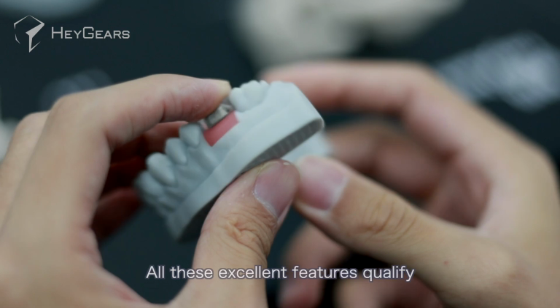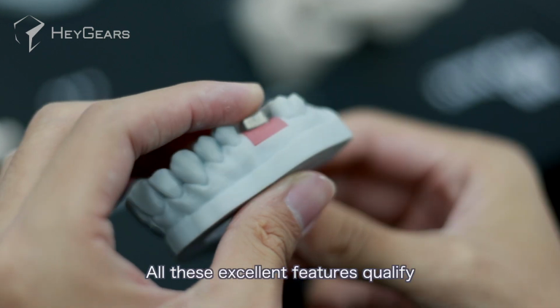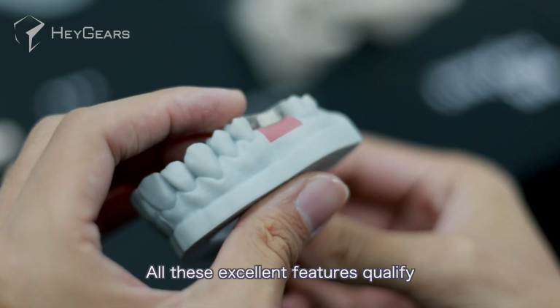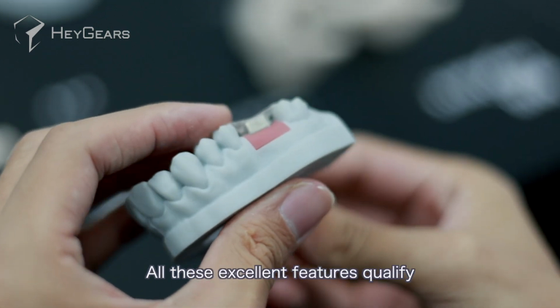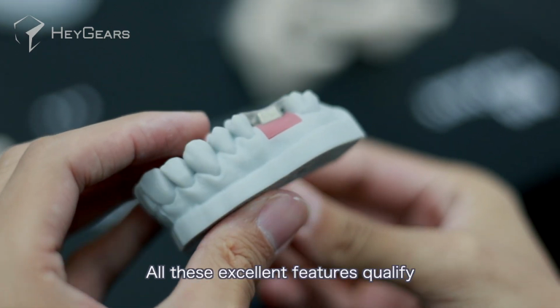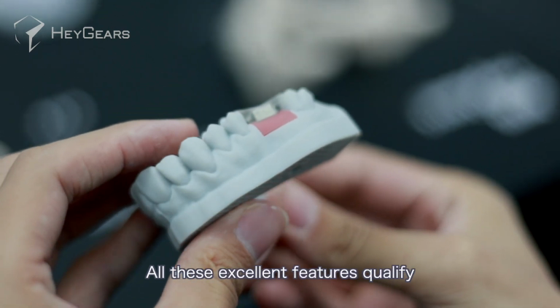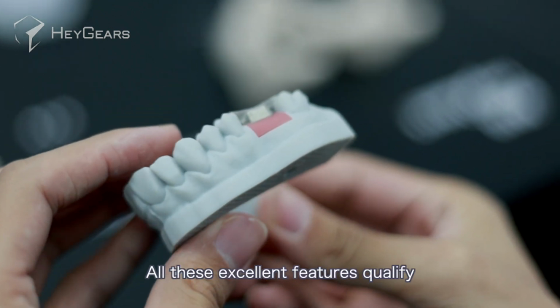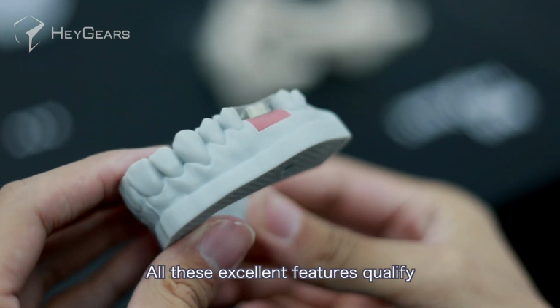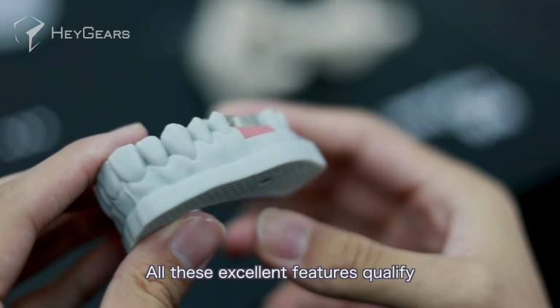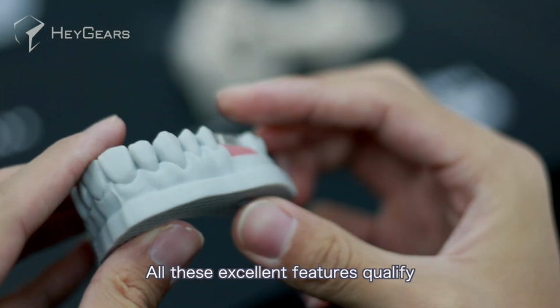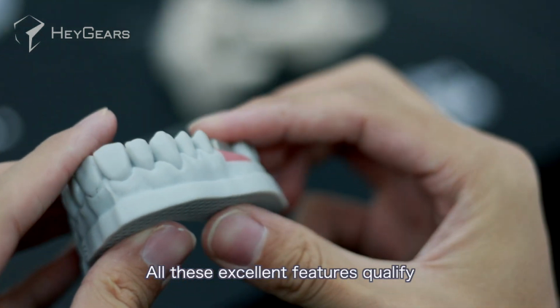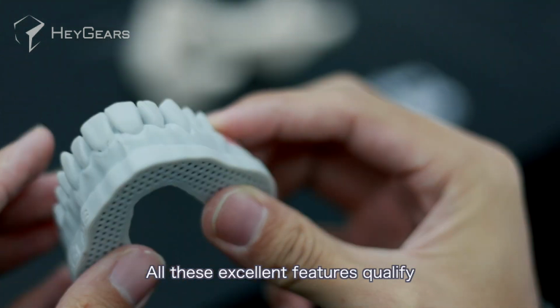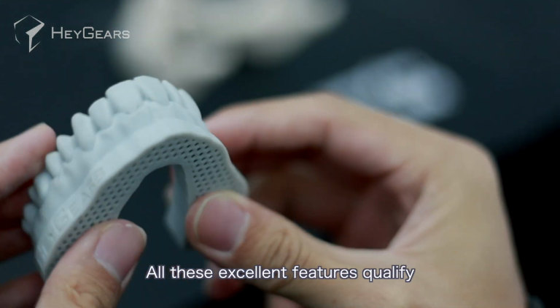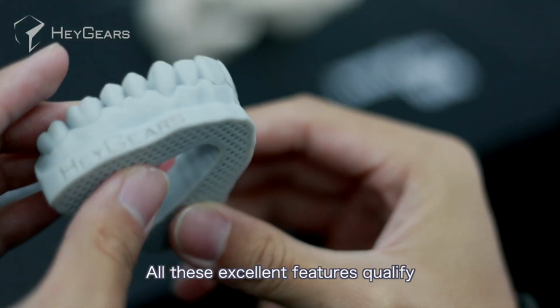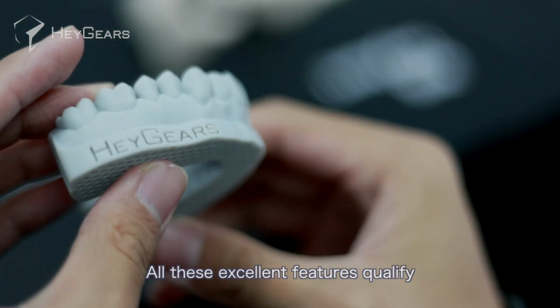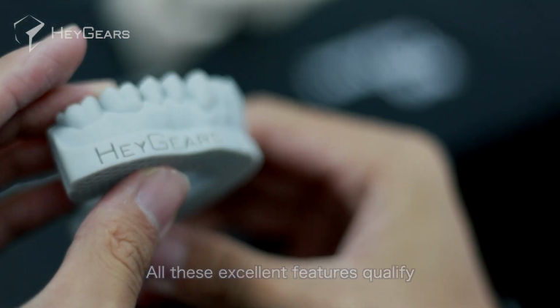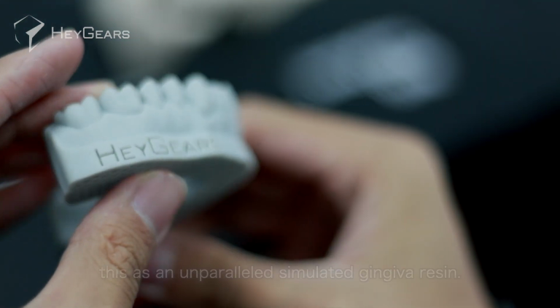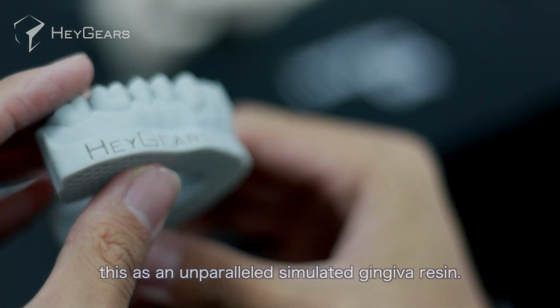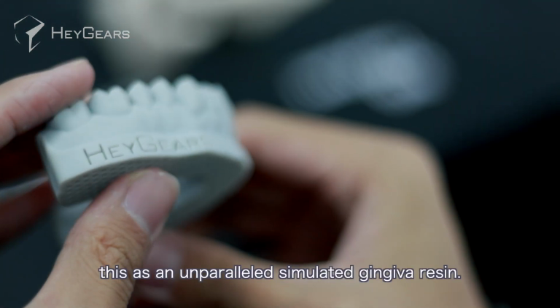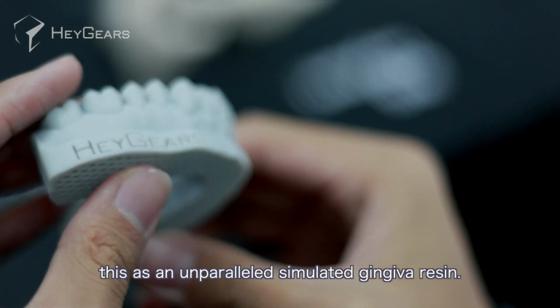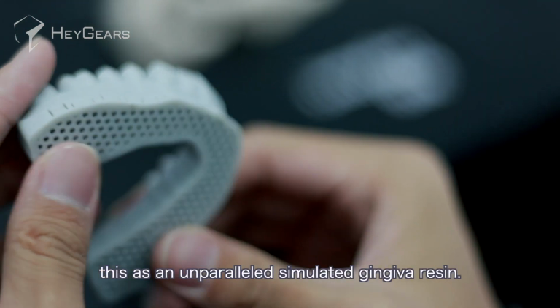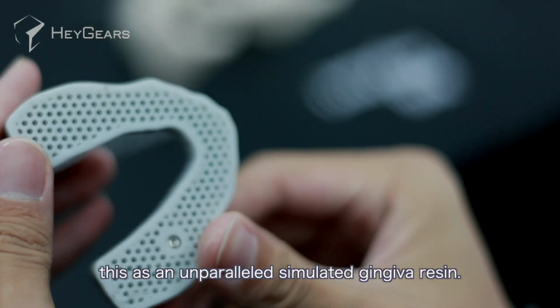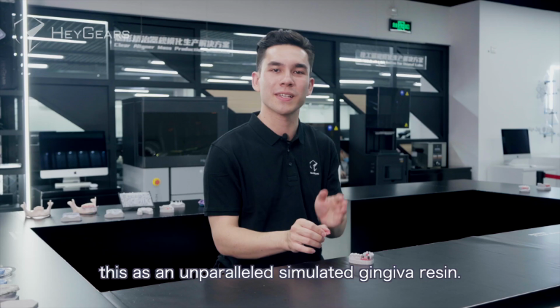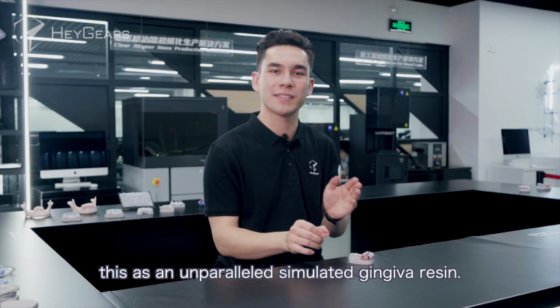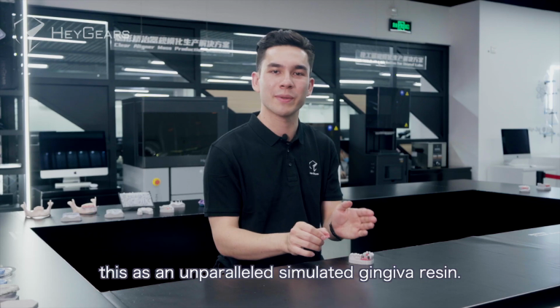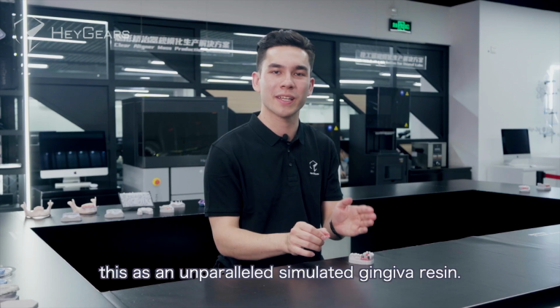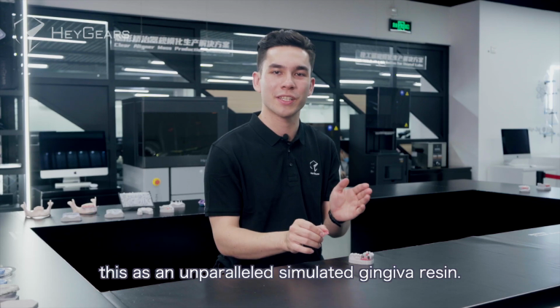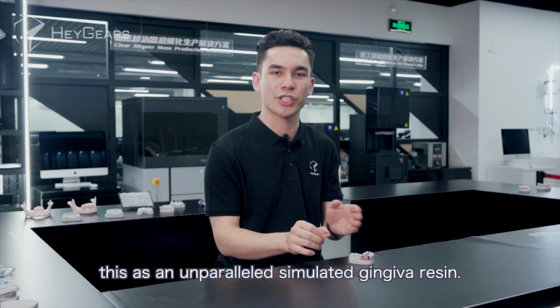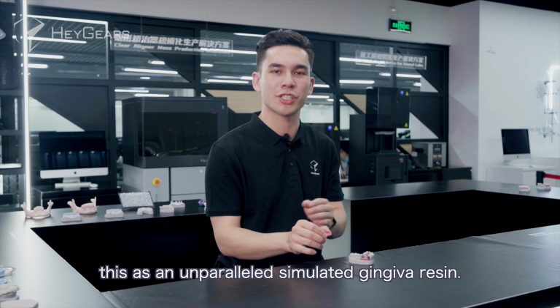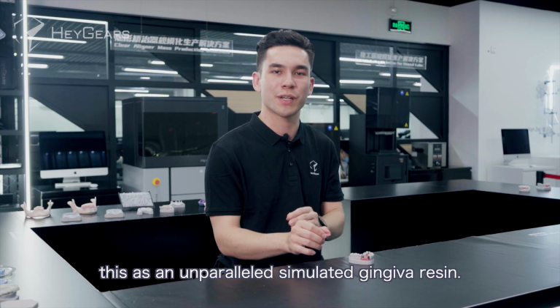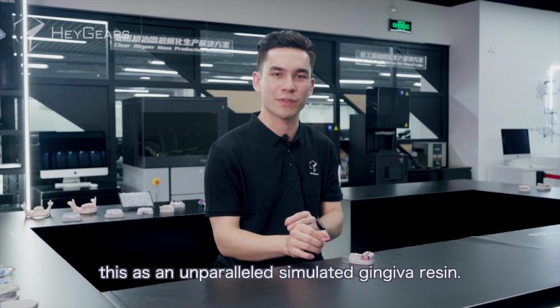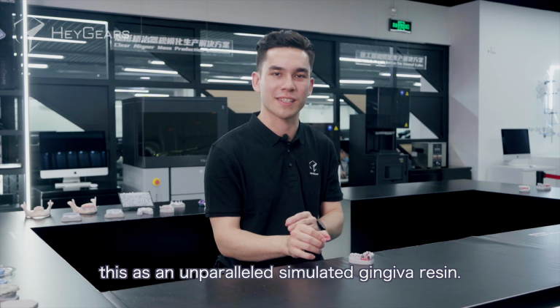All these excellent features qualify this as an unparalleled simulated gingiva resin.